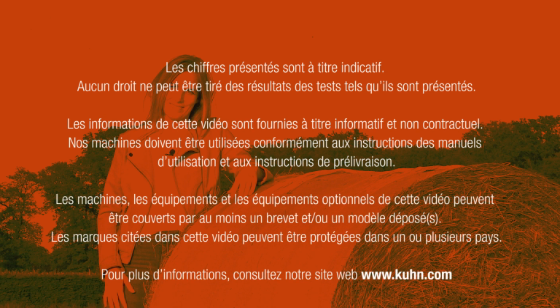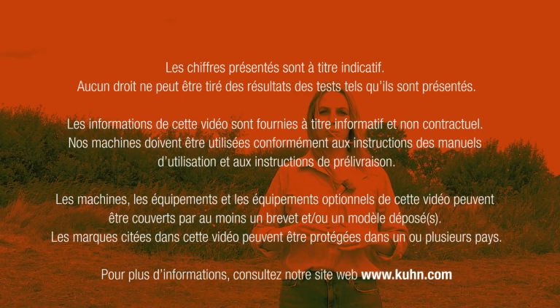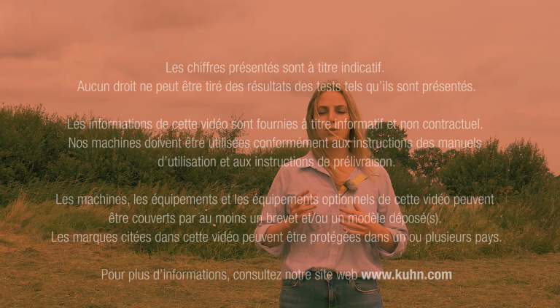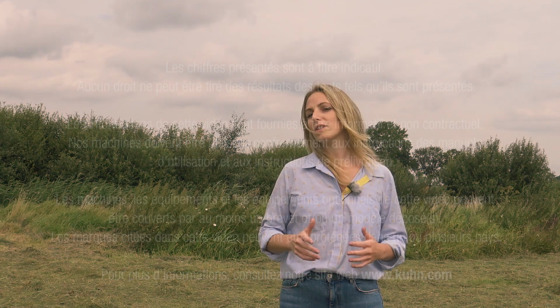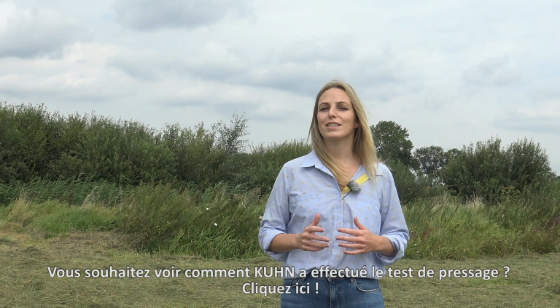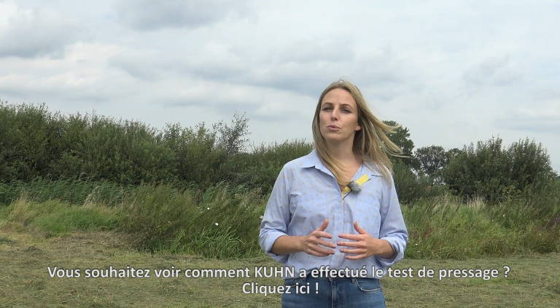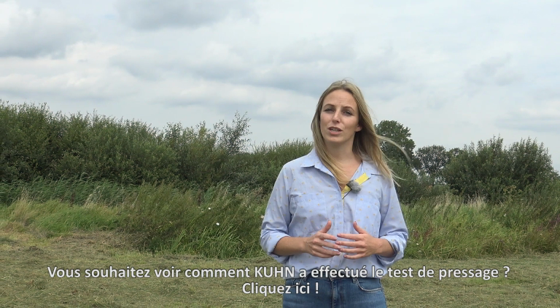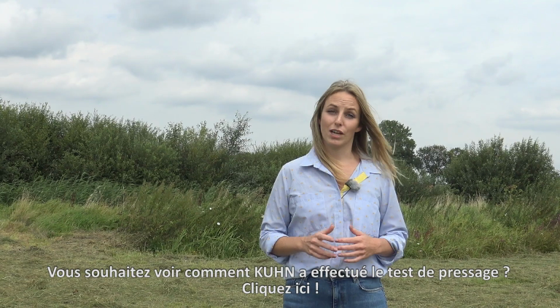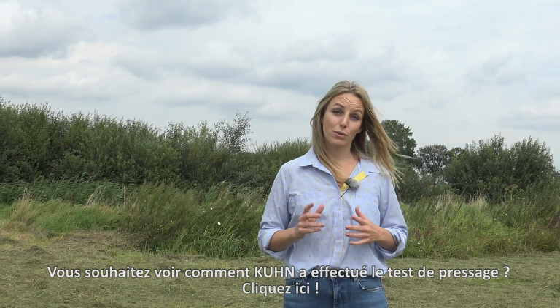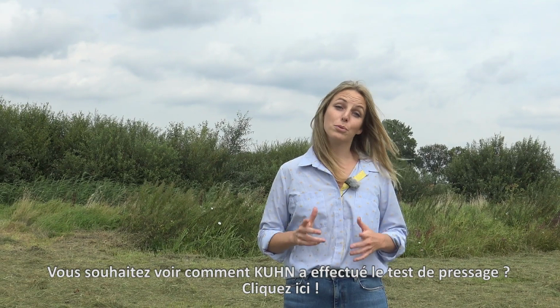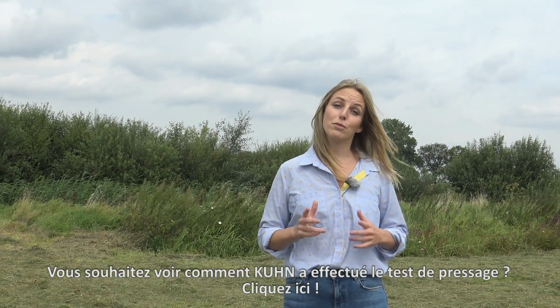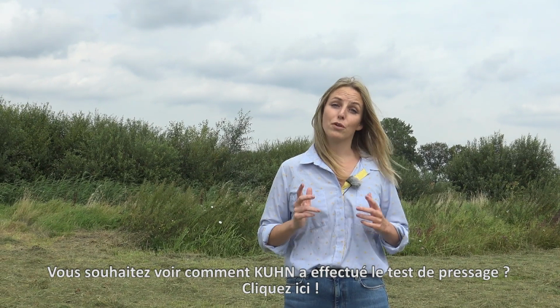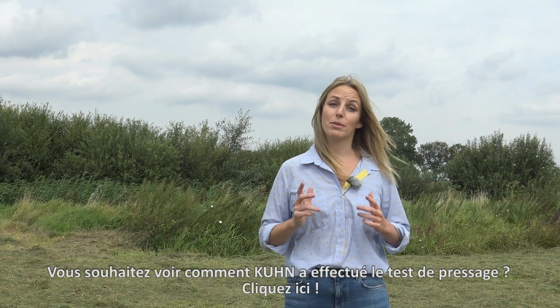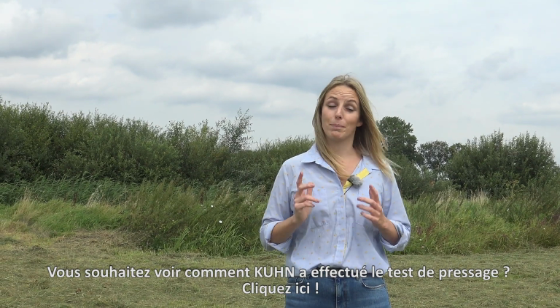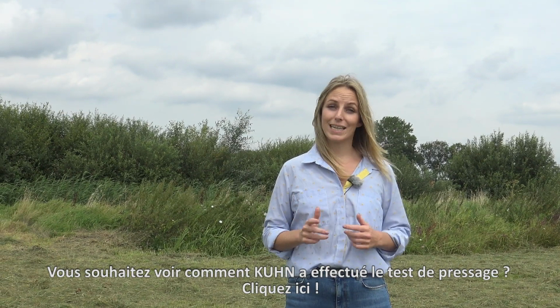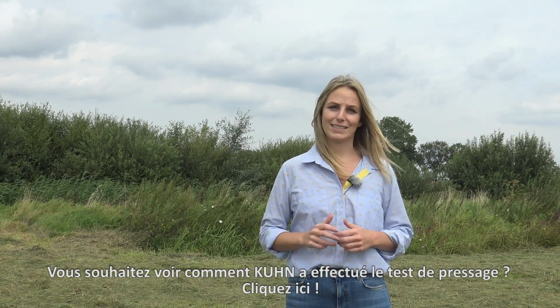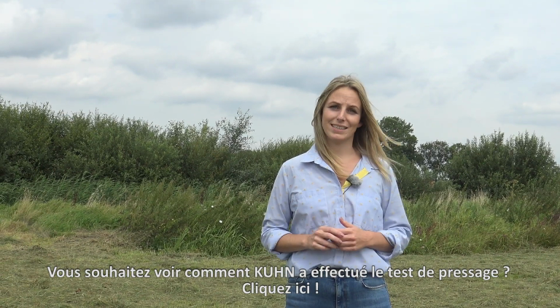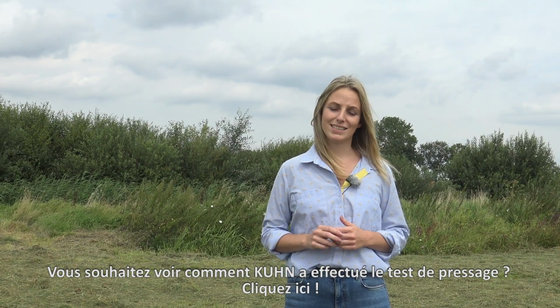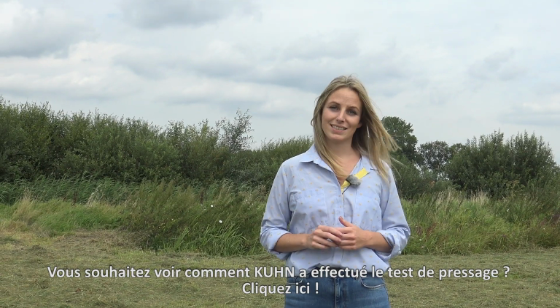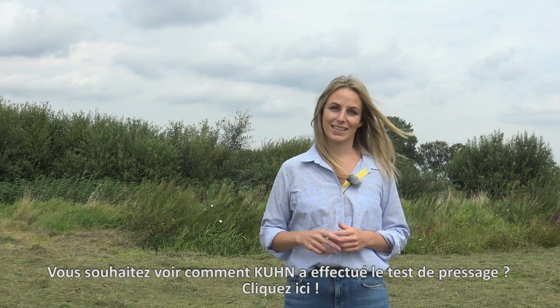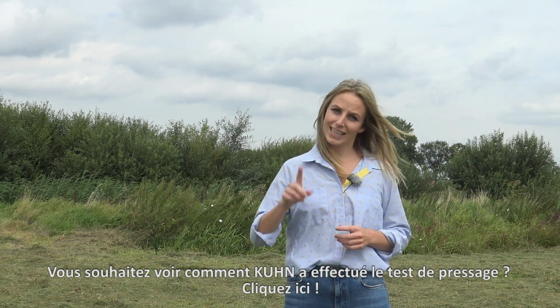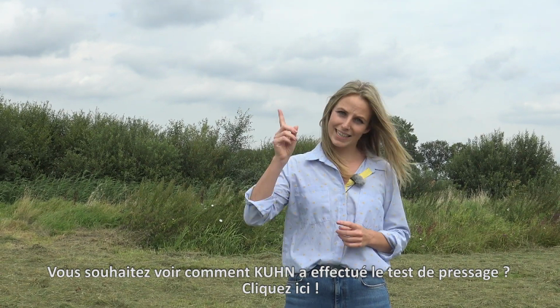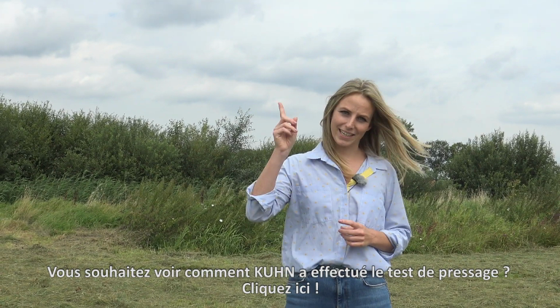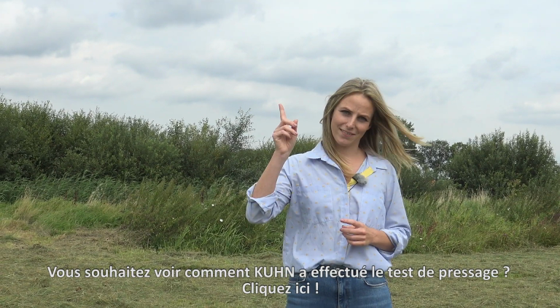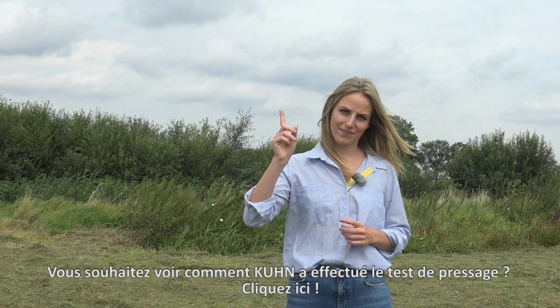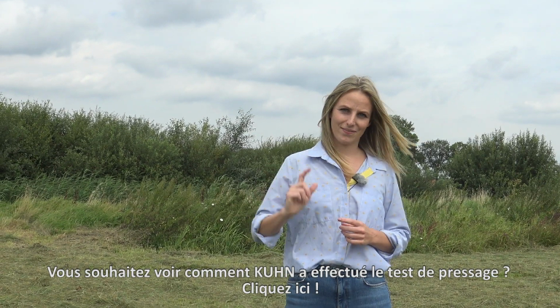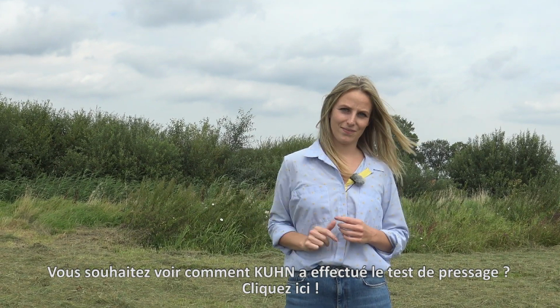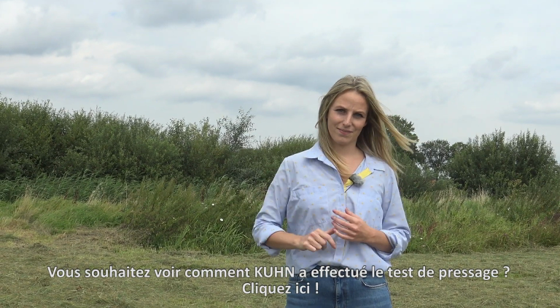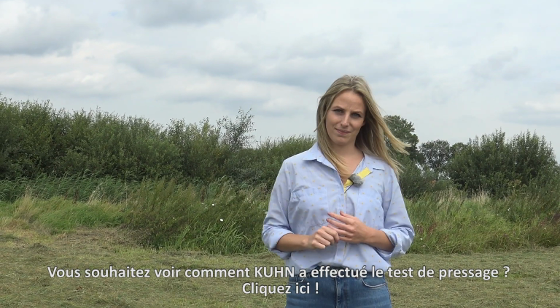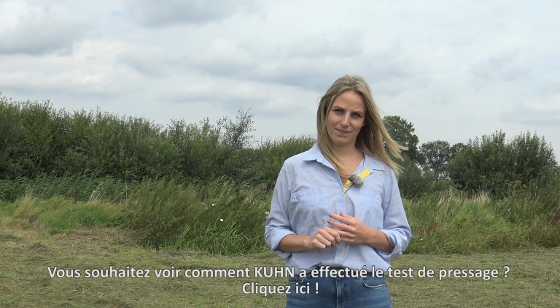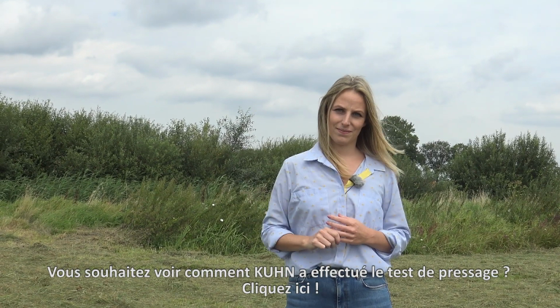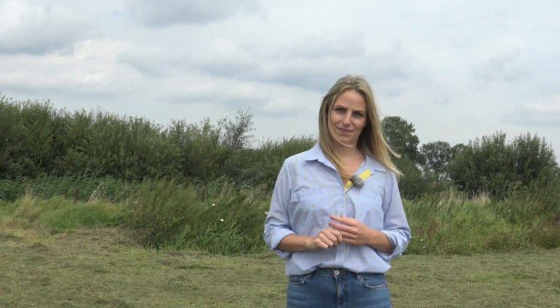Would you like to watch how Kuhn performed the baling test? Click here to continue.